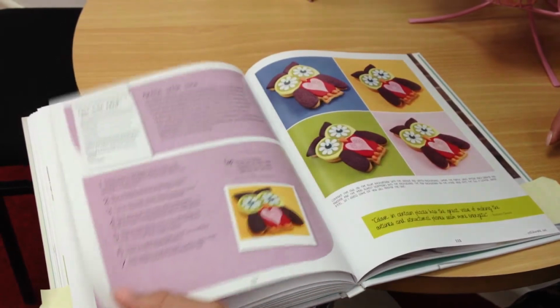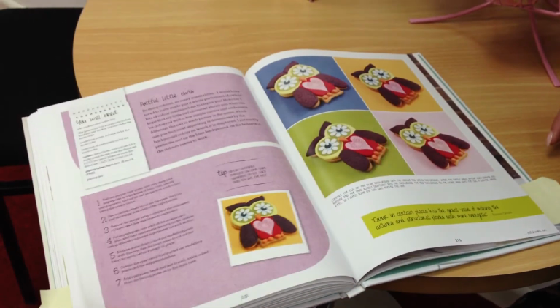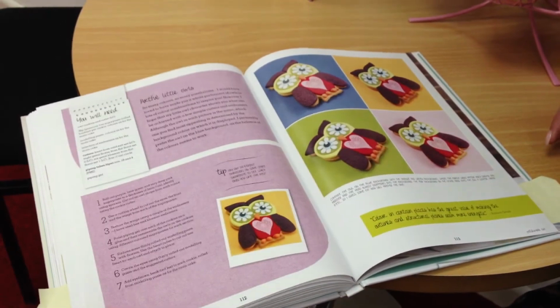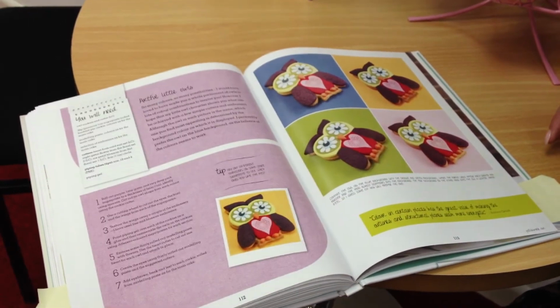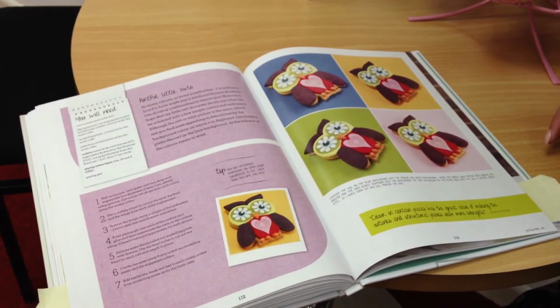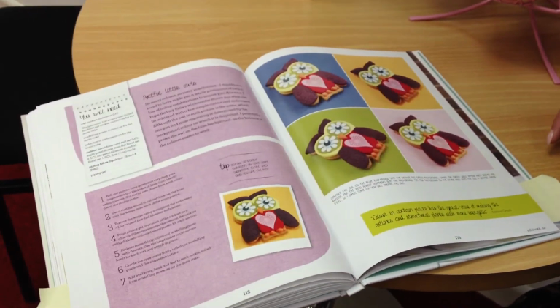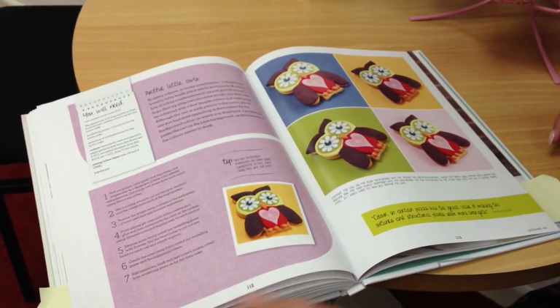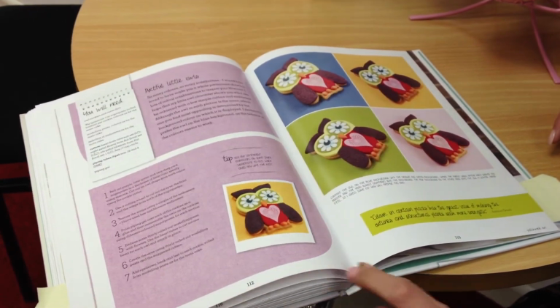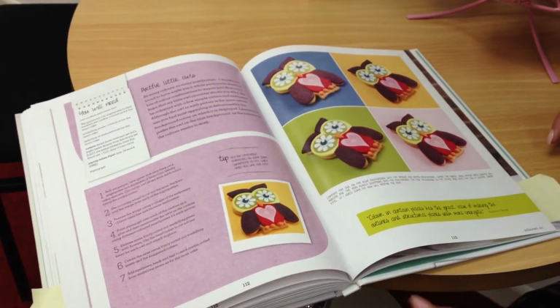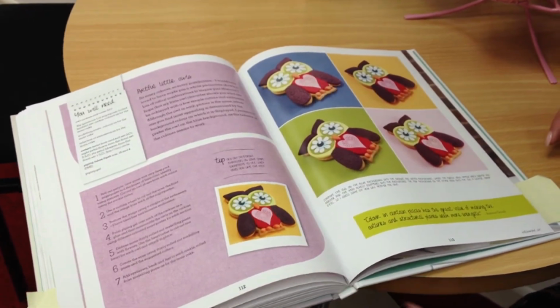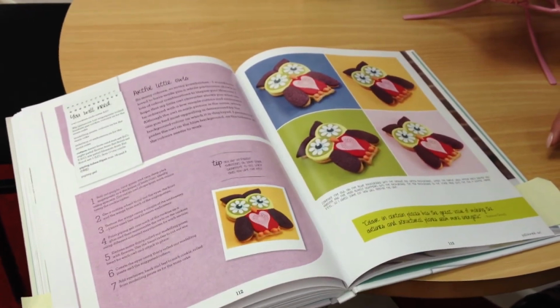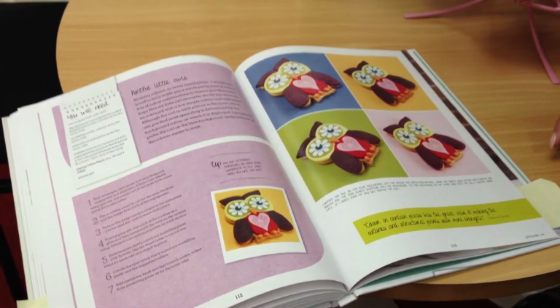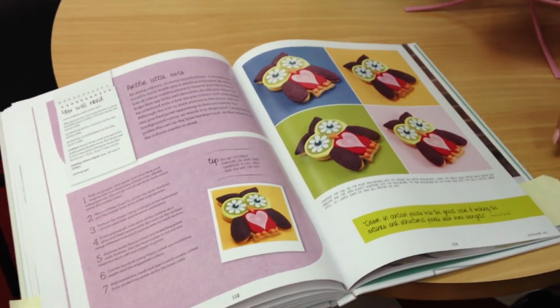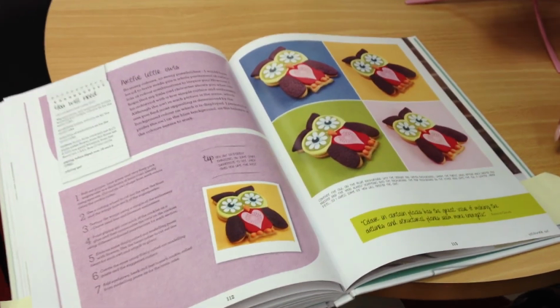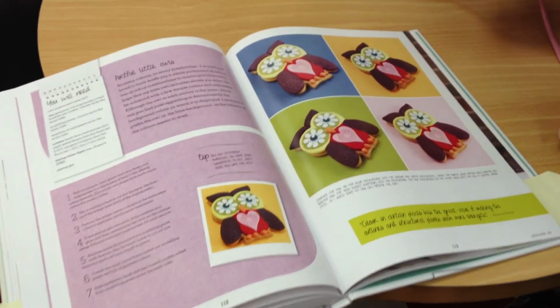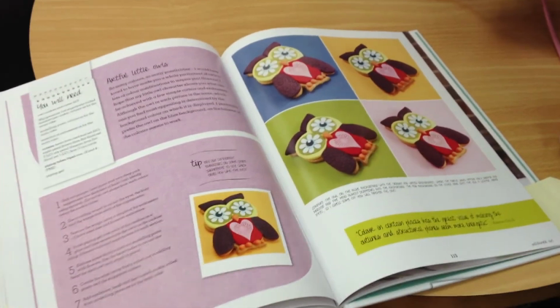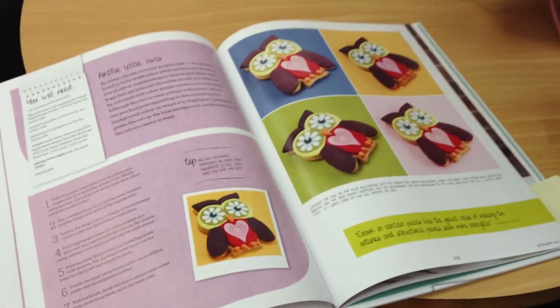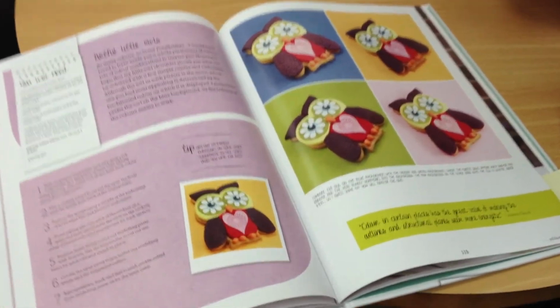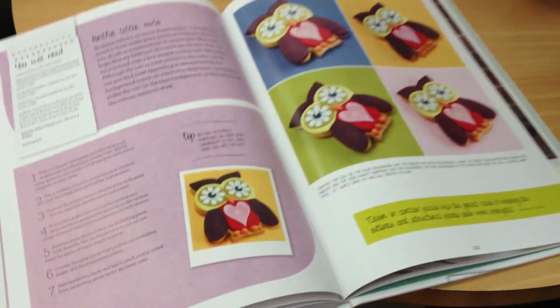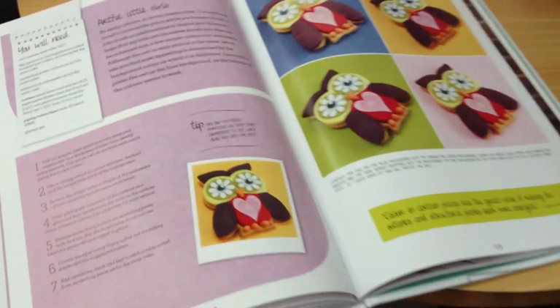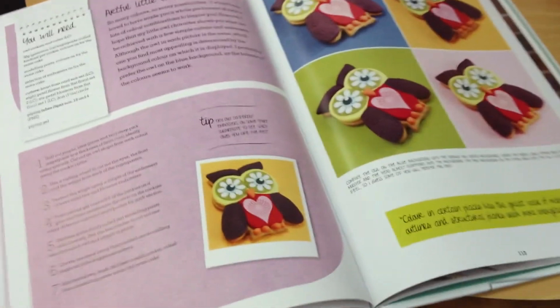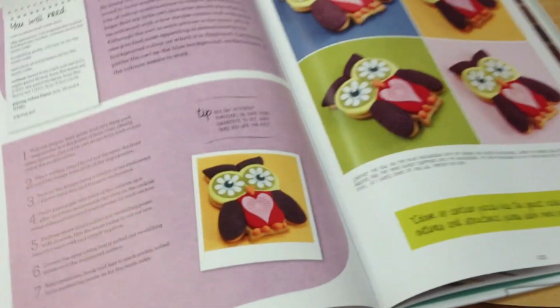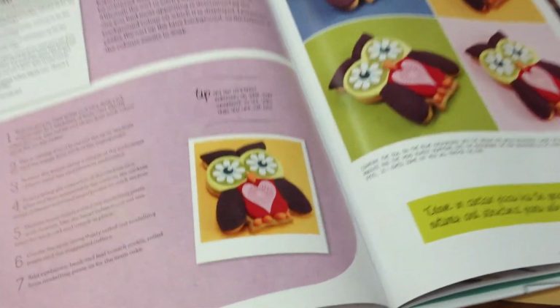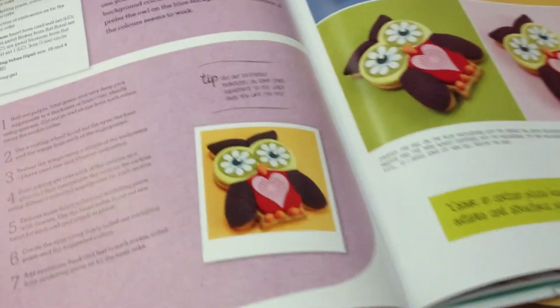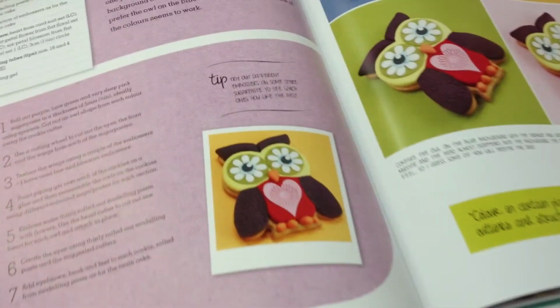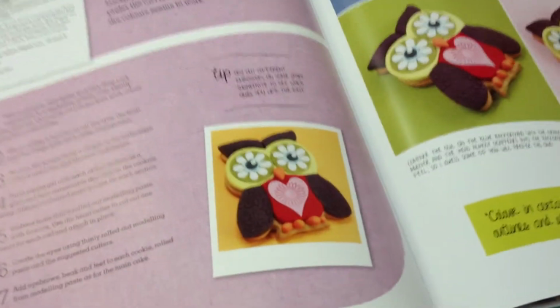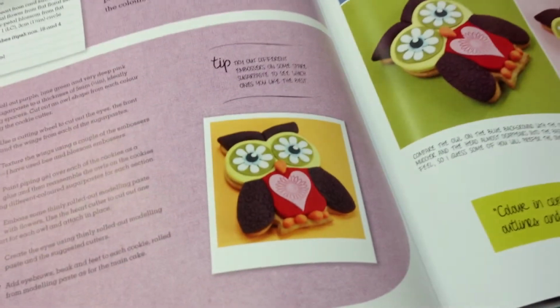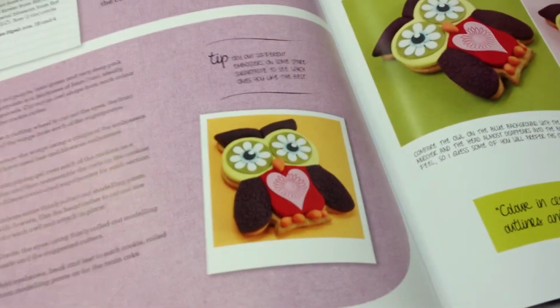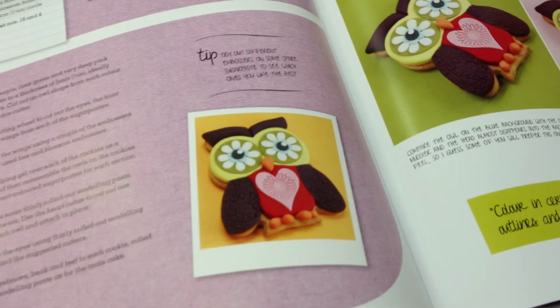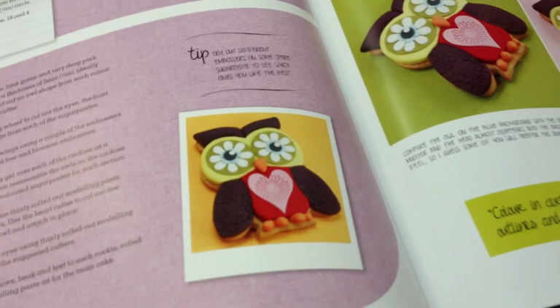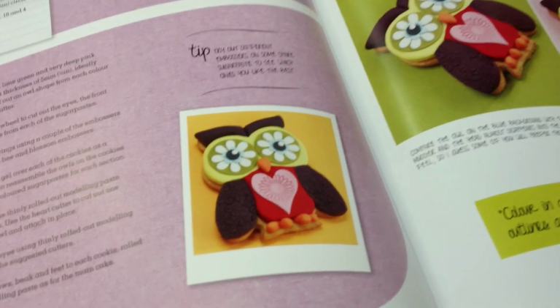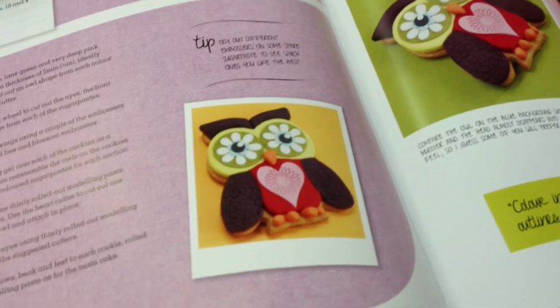It also gives you a wonderful little variation project. And these owl cookies are just divine.